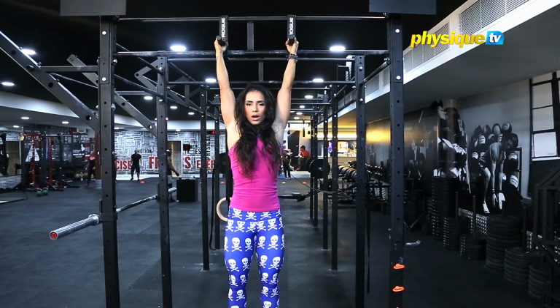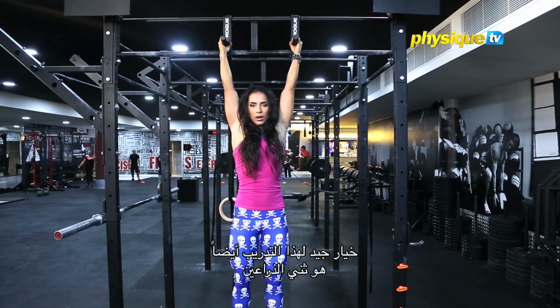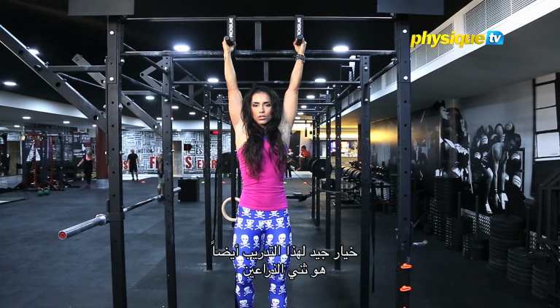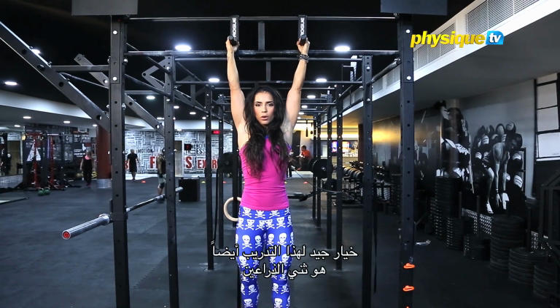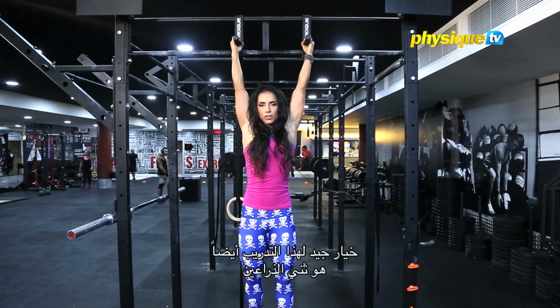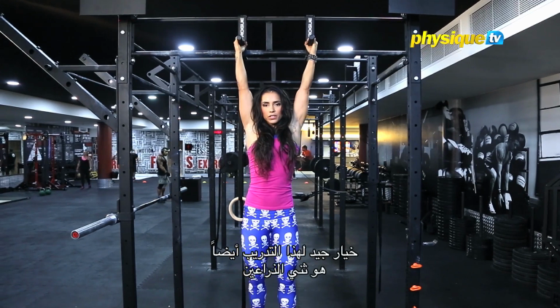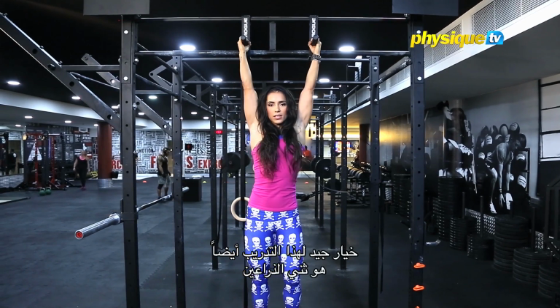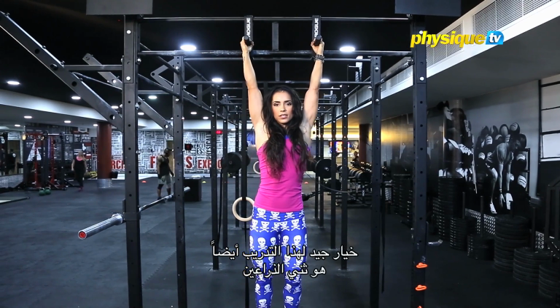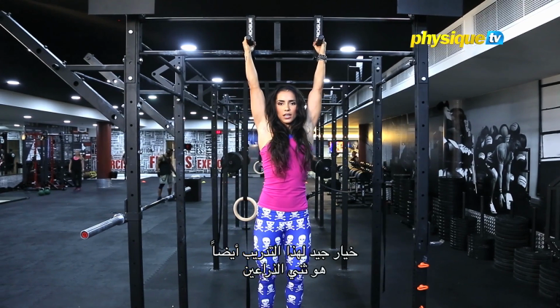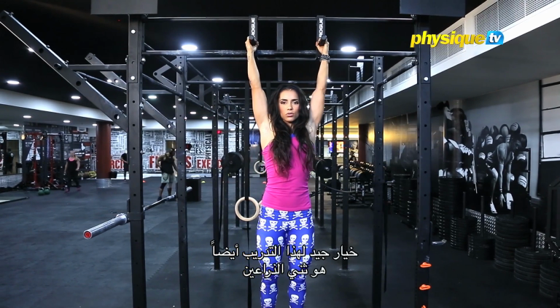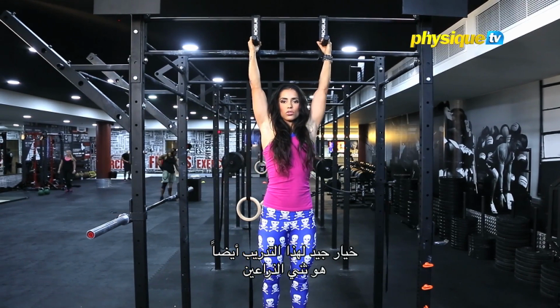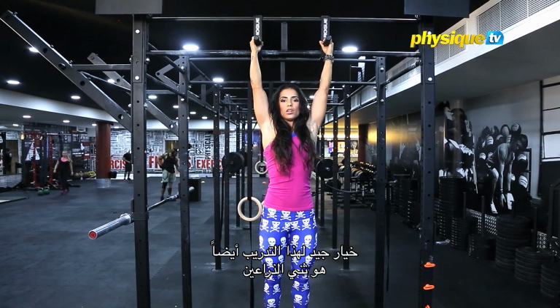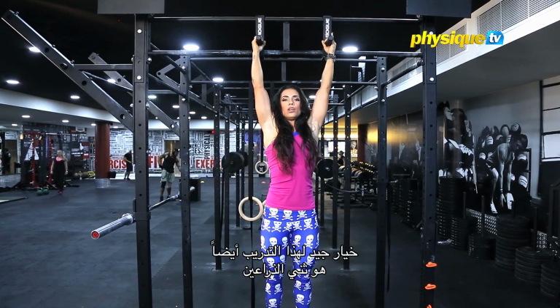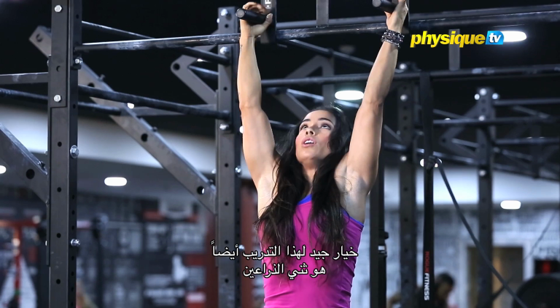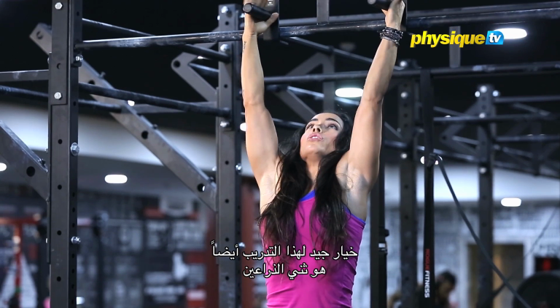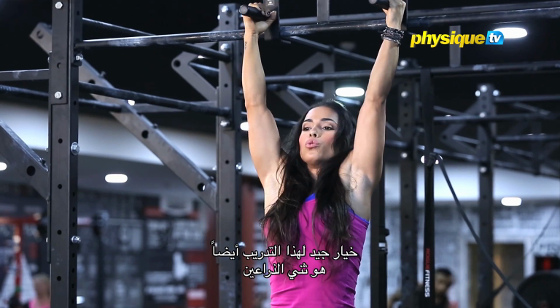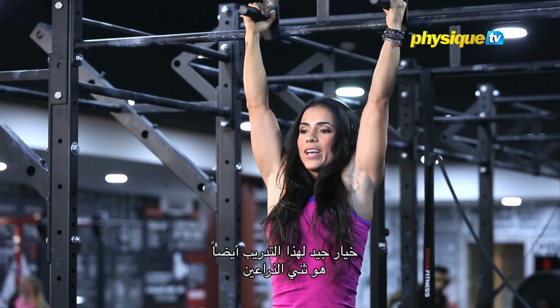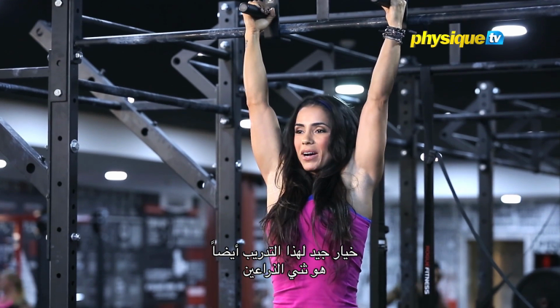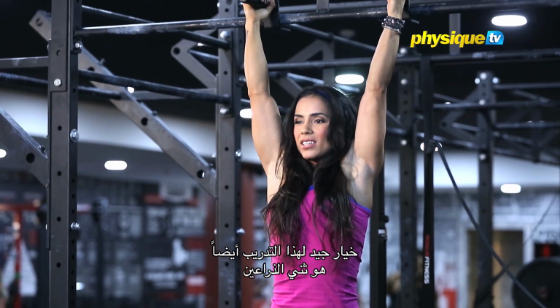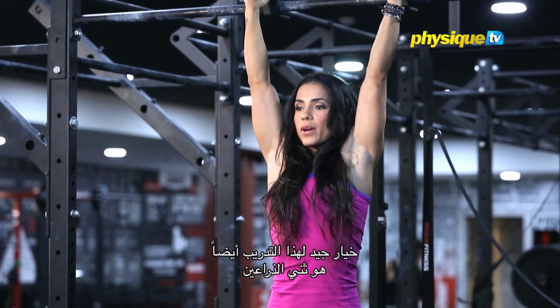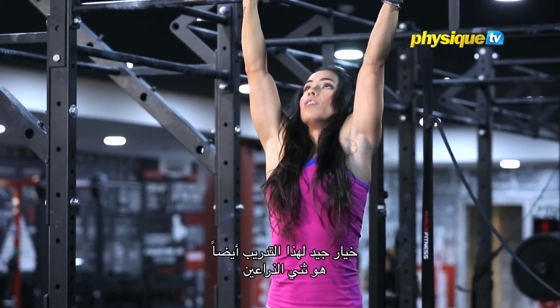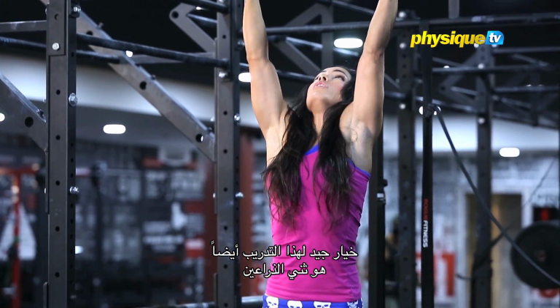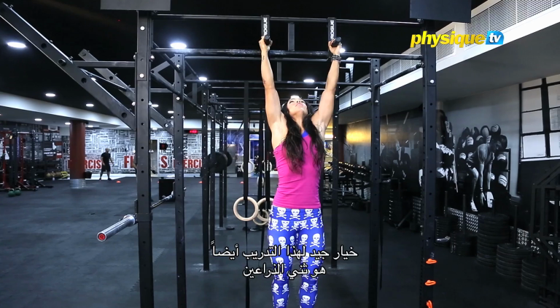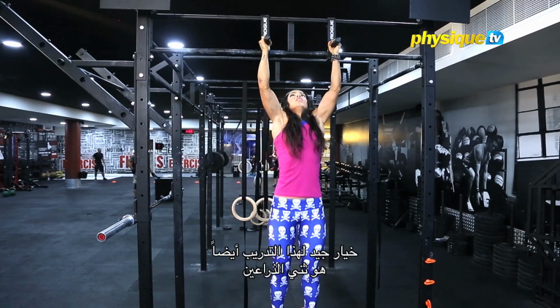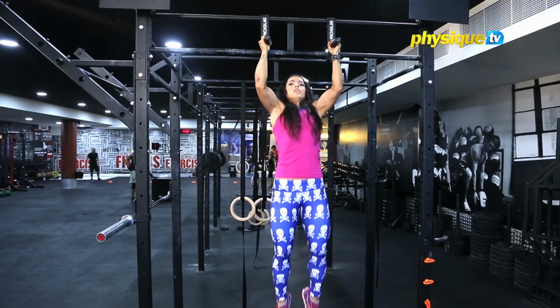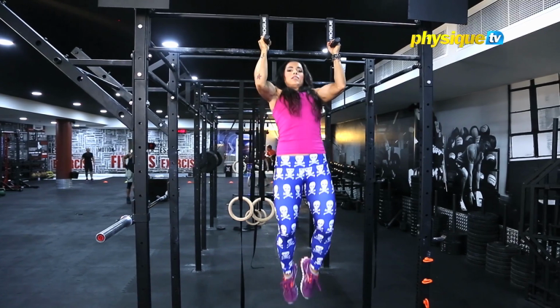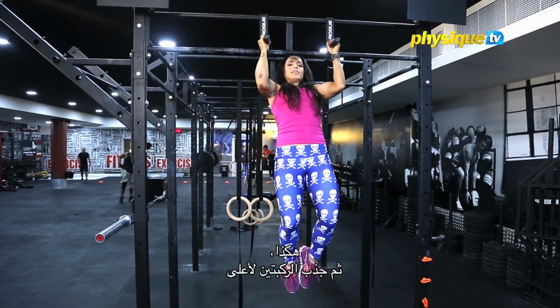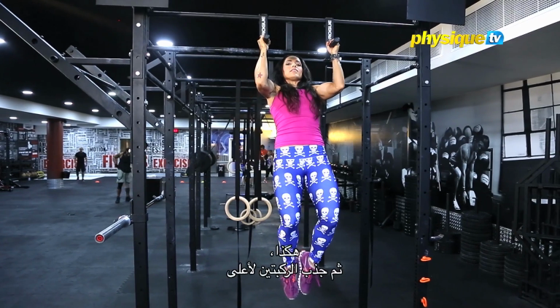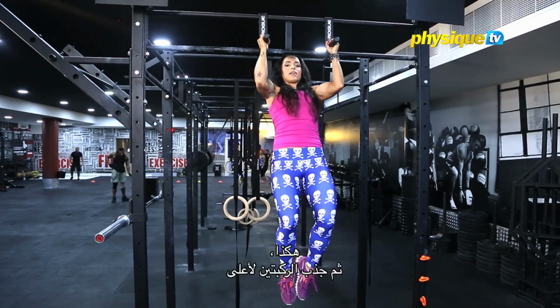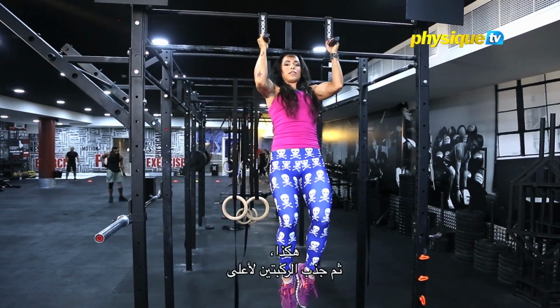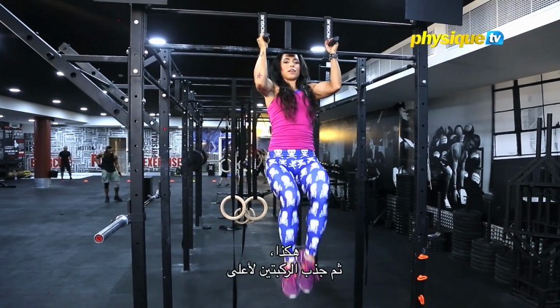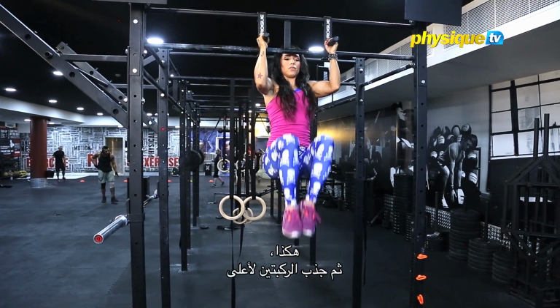A good option for this exercise also — you do it in a bicep curl position, like this, and then curl.